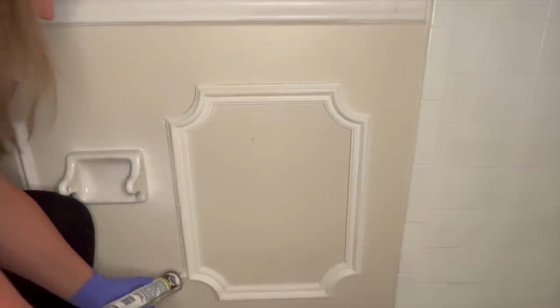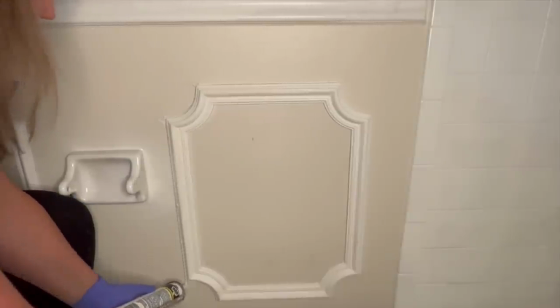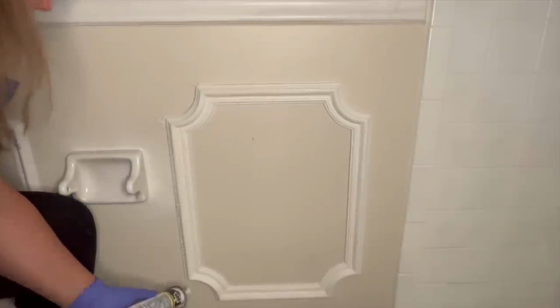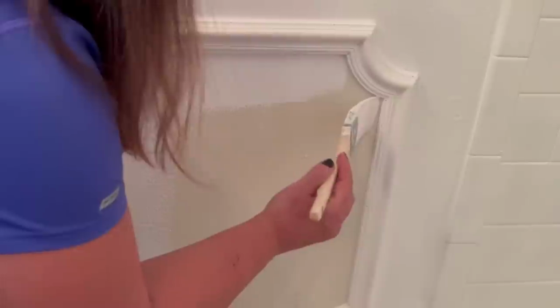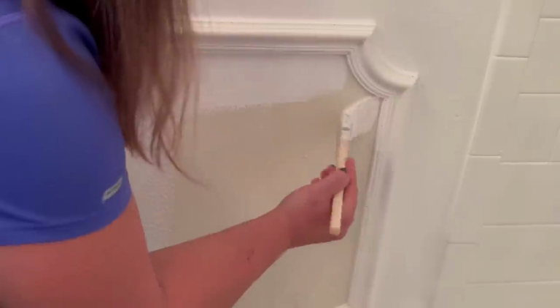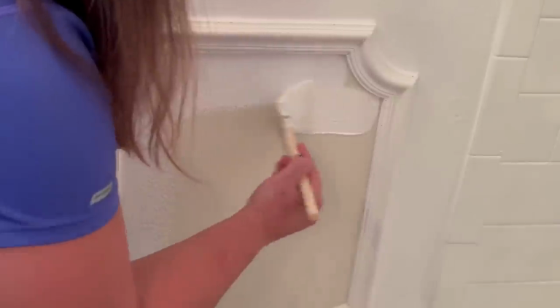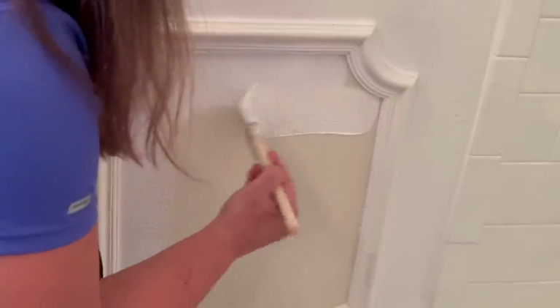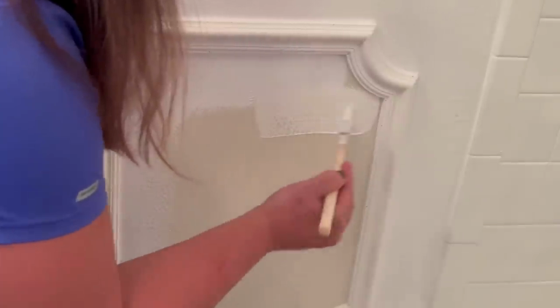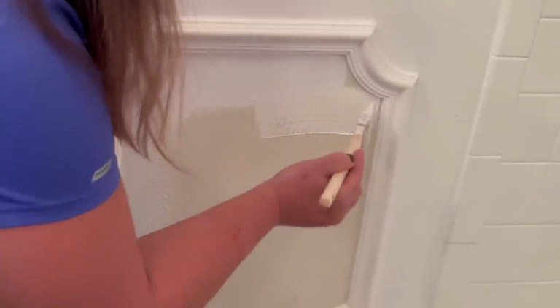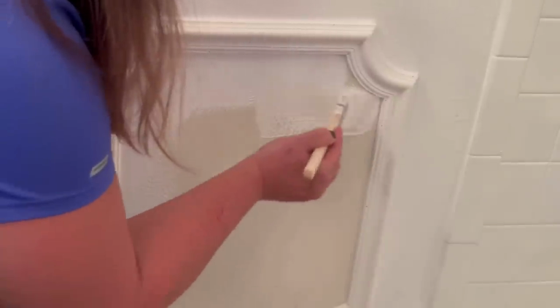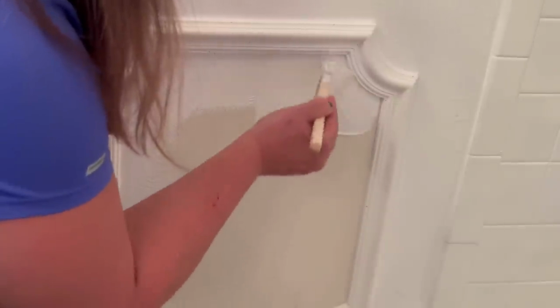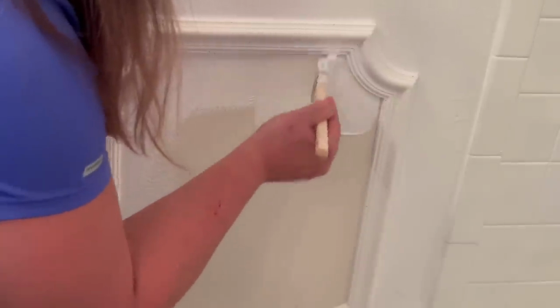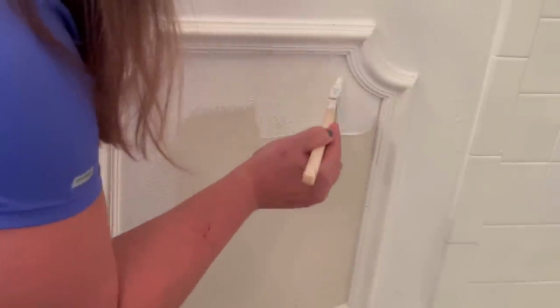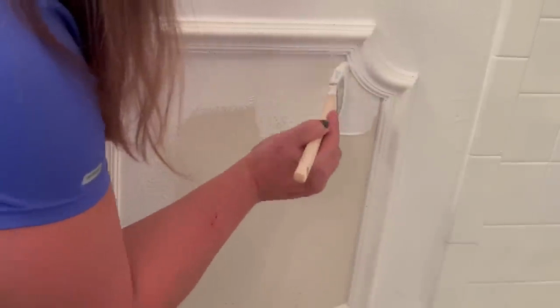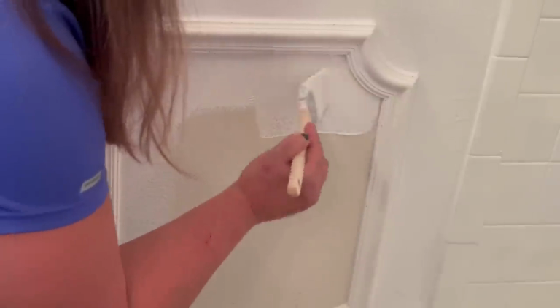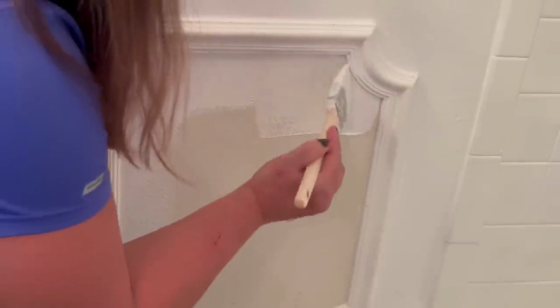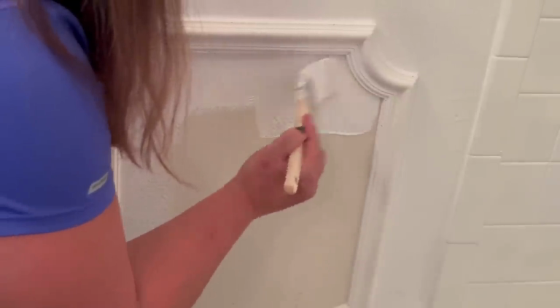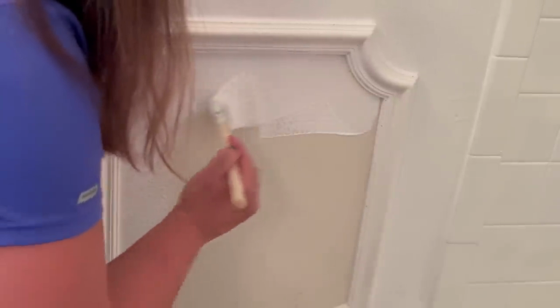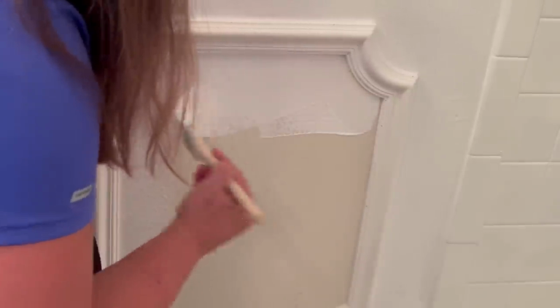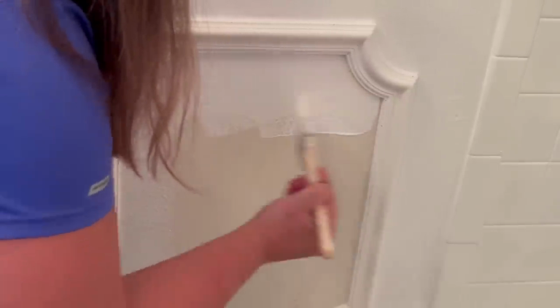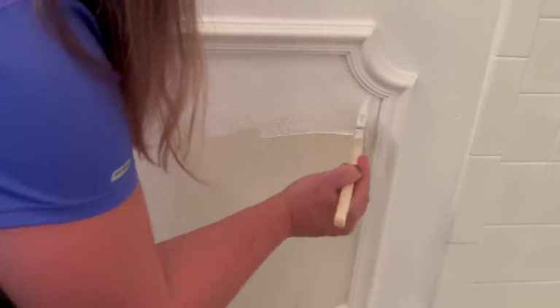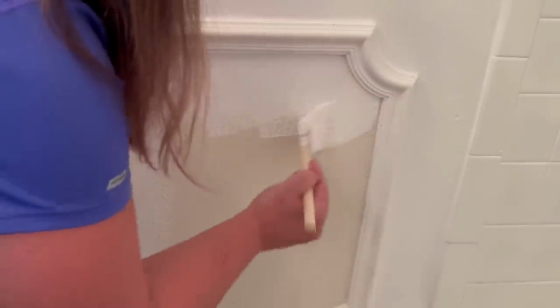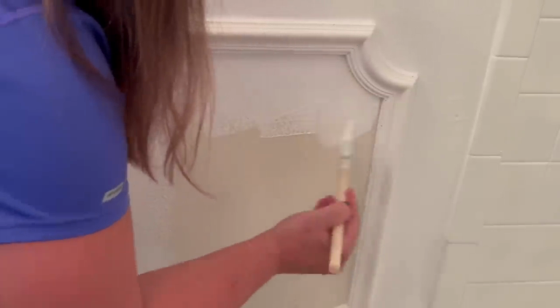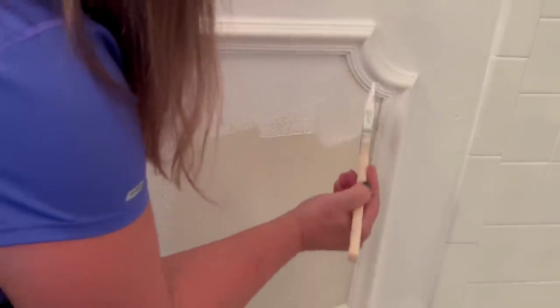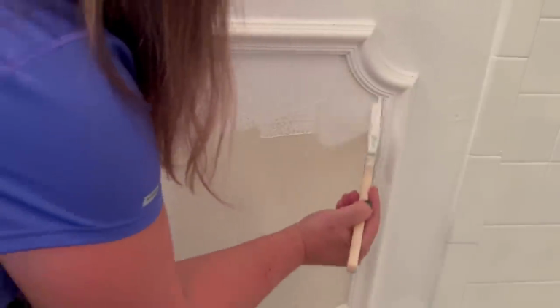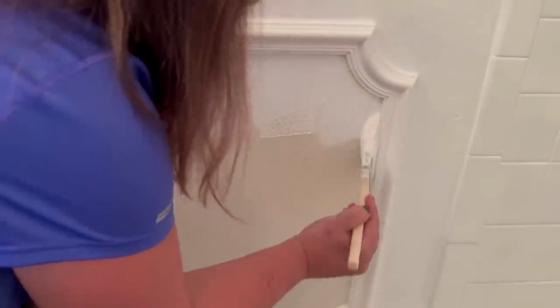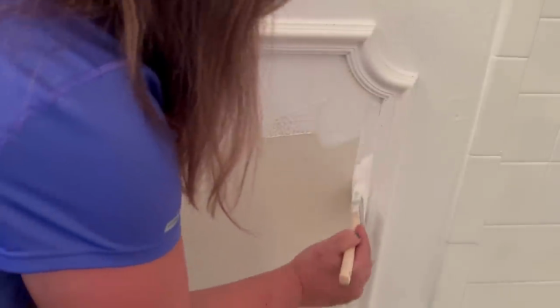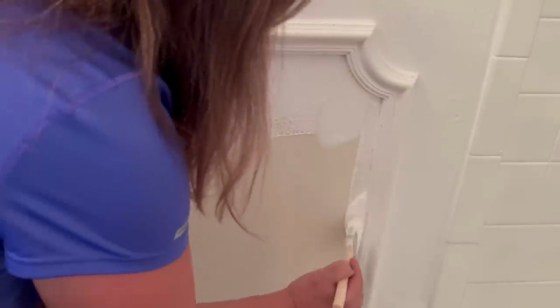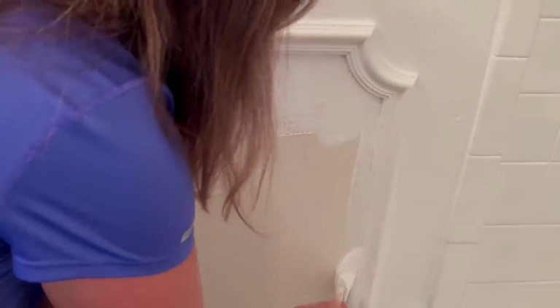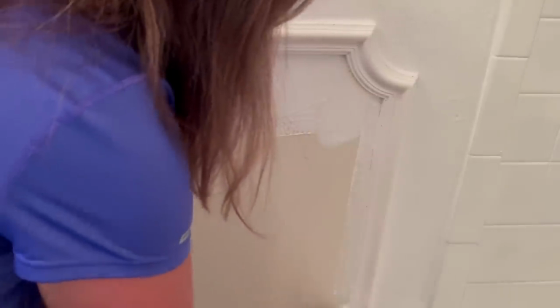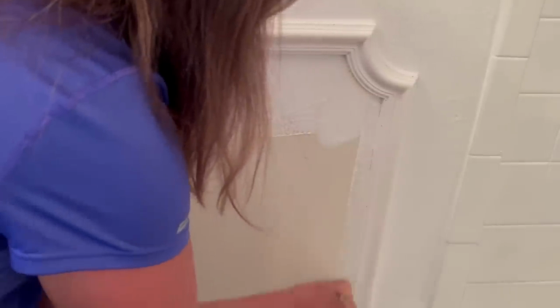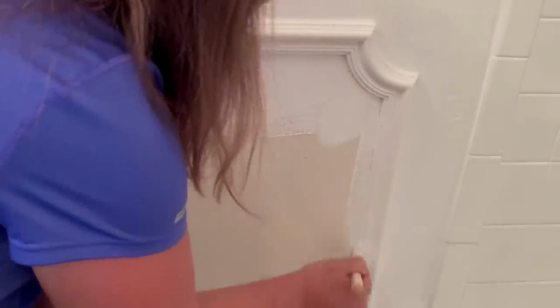I used caulking all the way around to seal the gap between the molding and the wall. During that time, I had my husband bring in a new blue vanity that I found on sale and secure that in place.